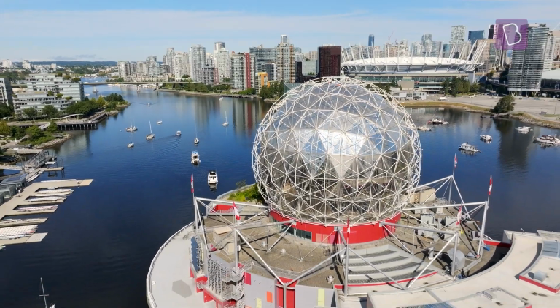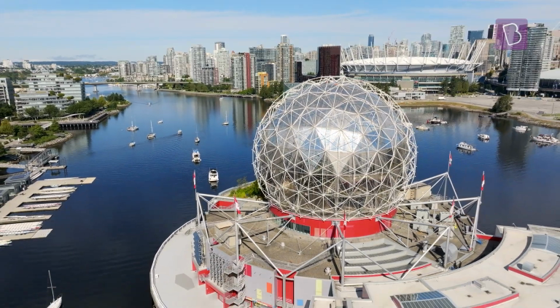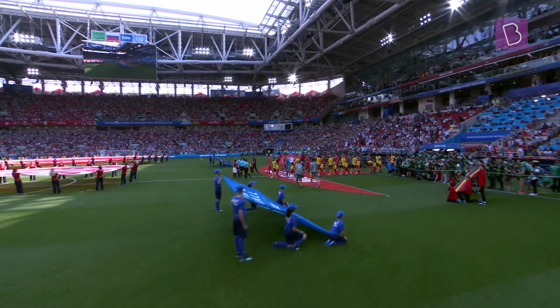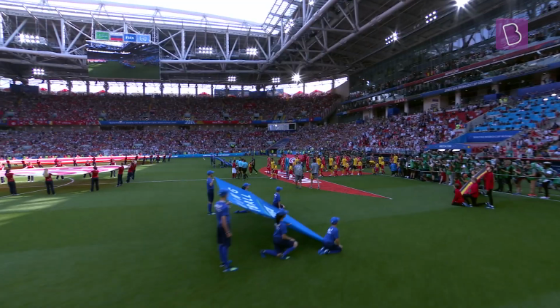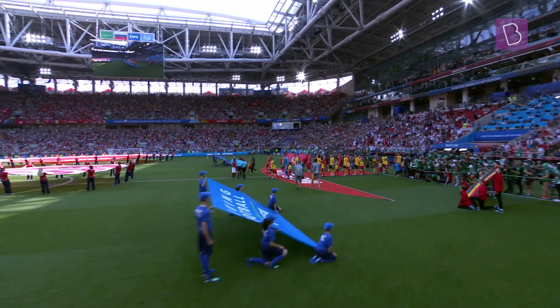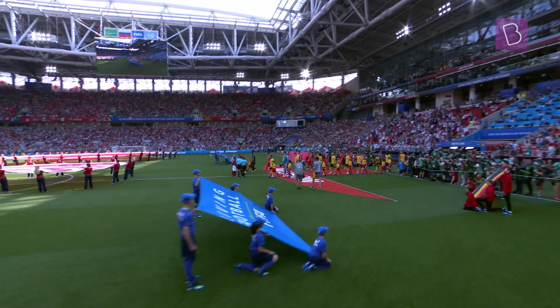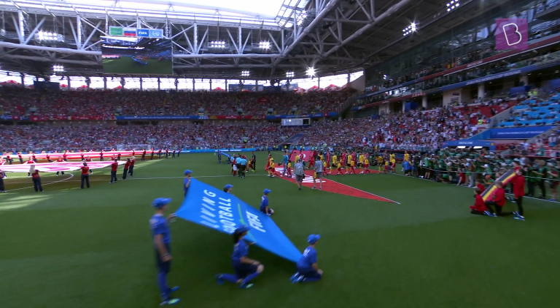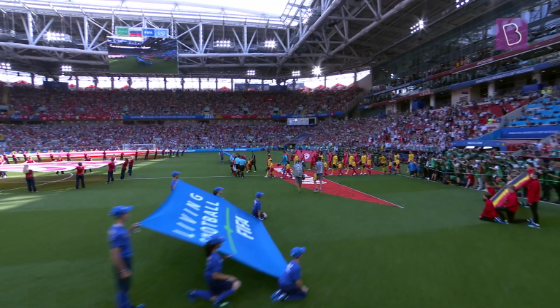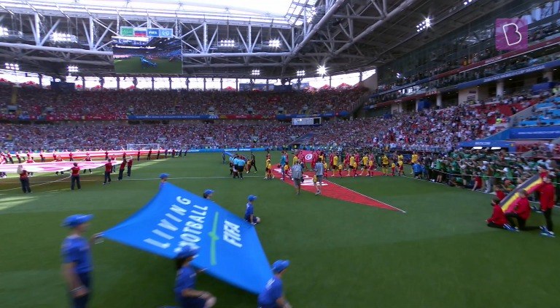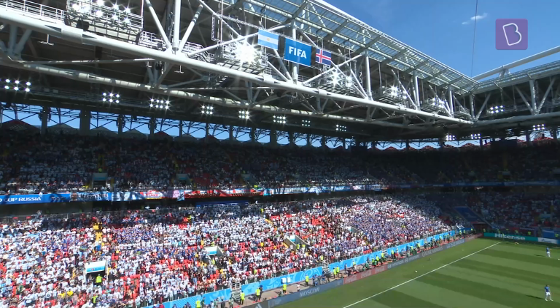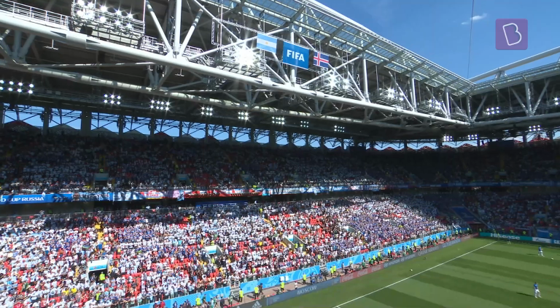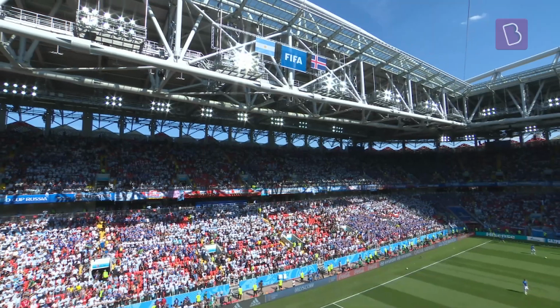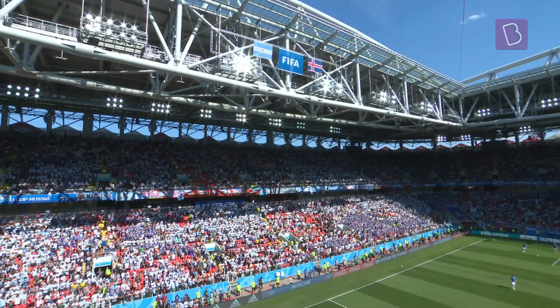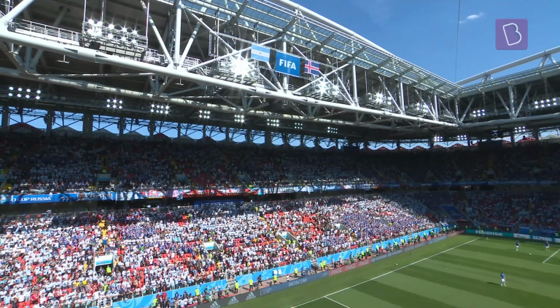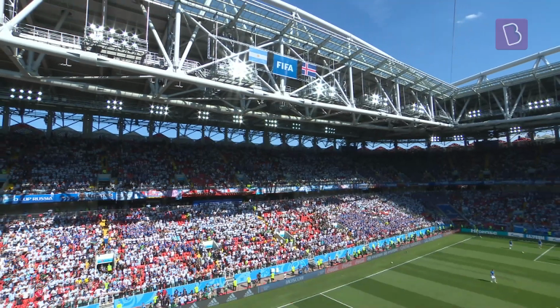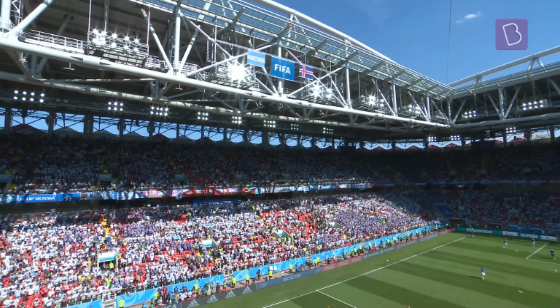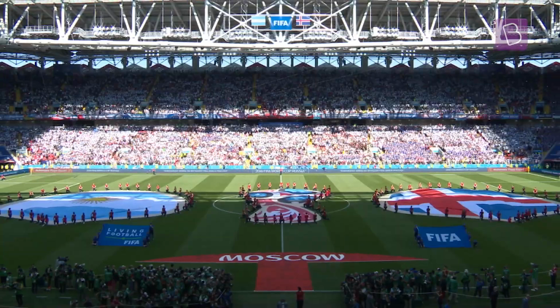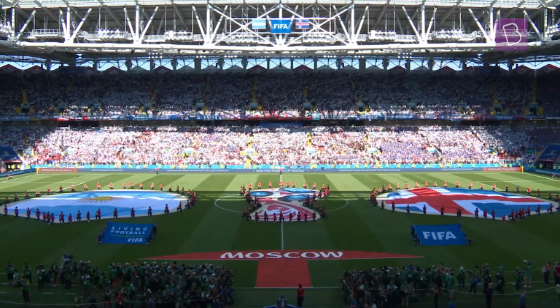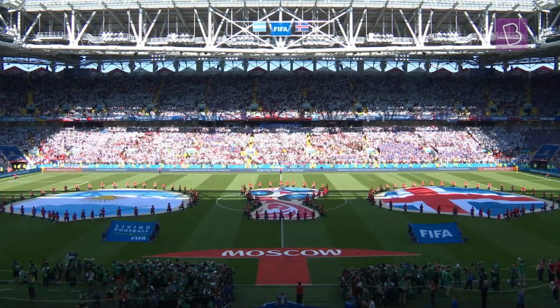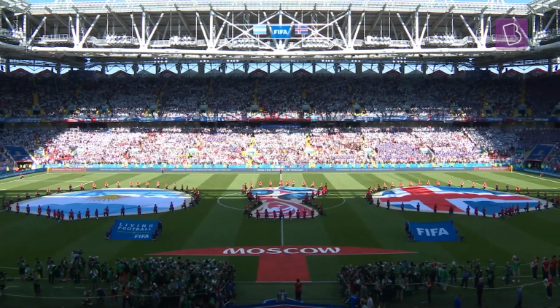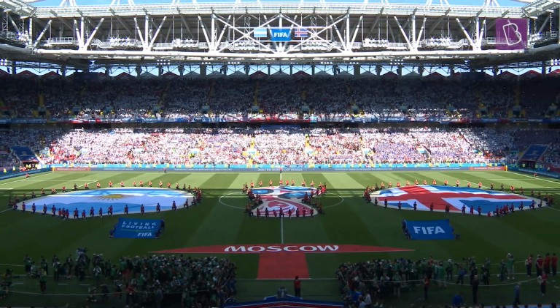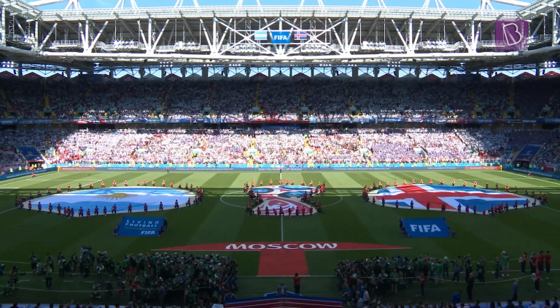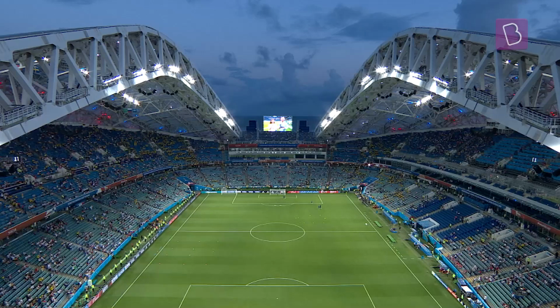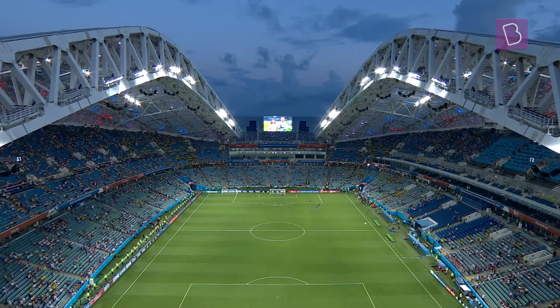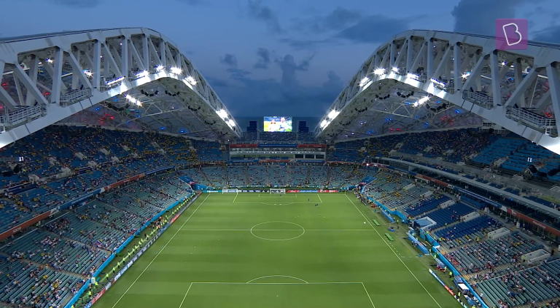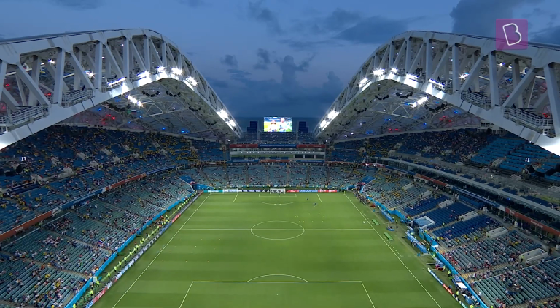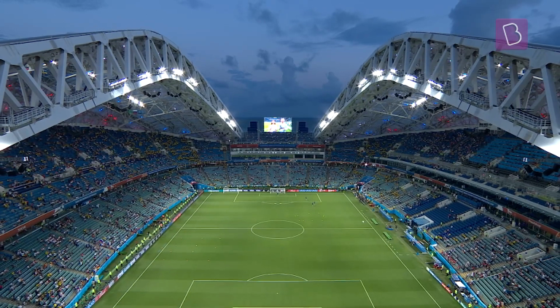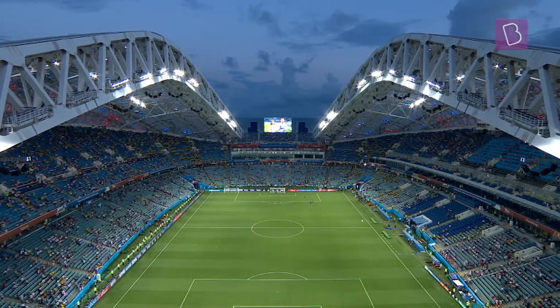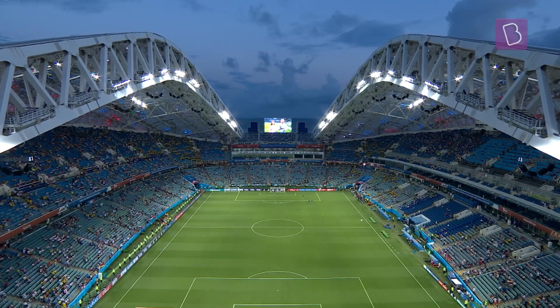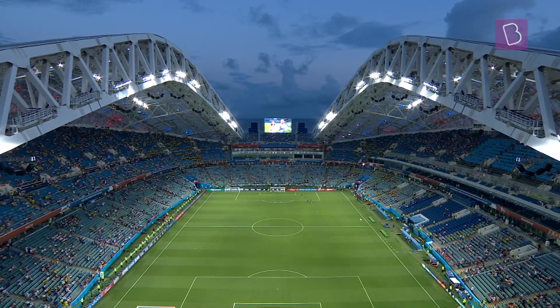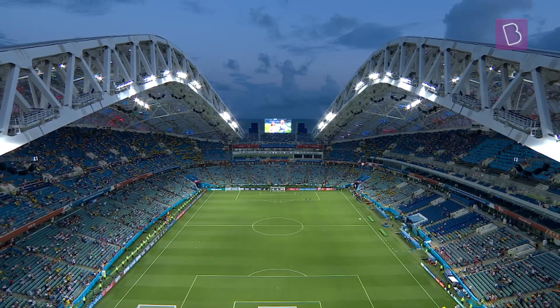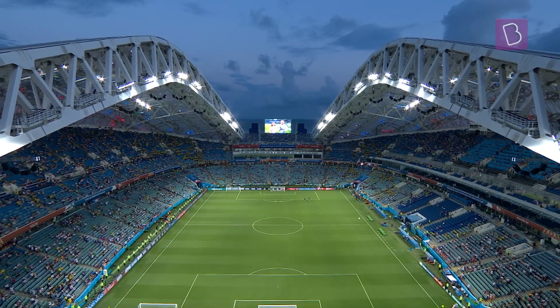Which stadium would you like to witness a game of football in? Keep watching Goal to Goal for all things science and football.